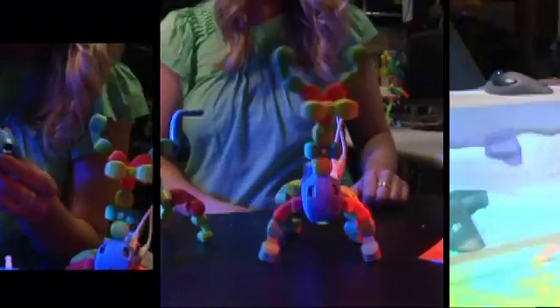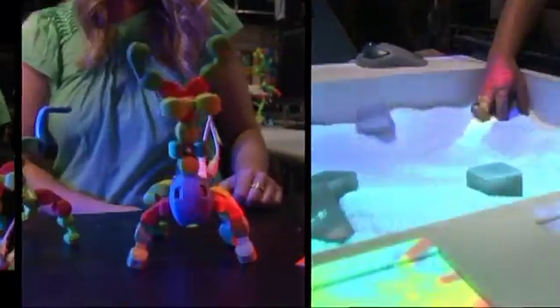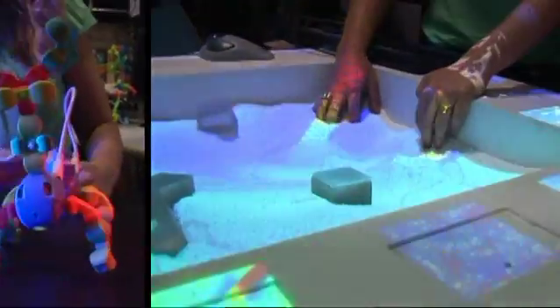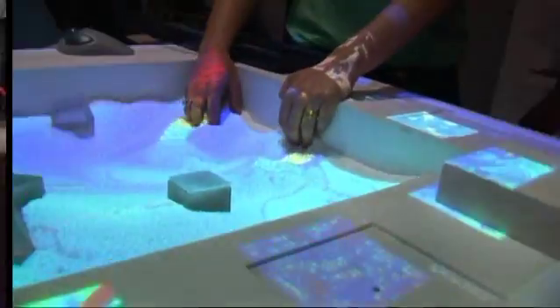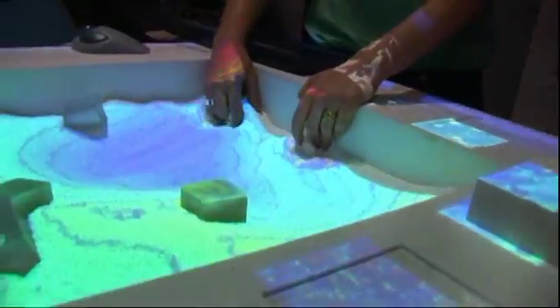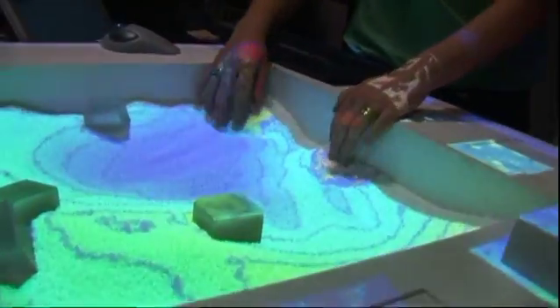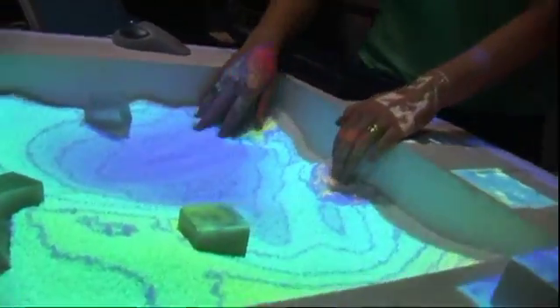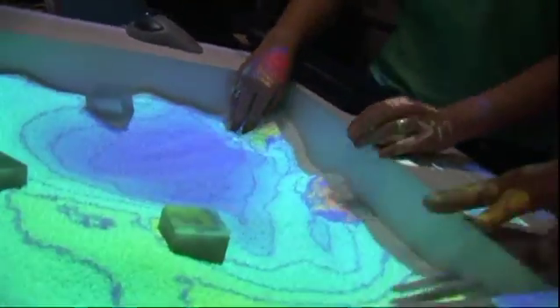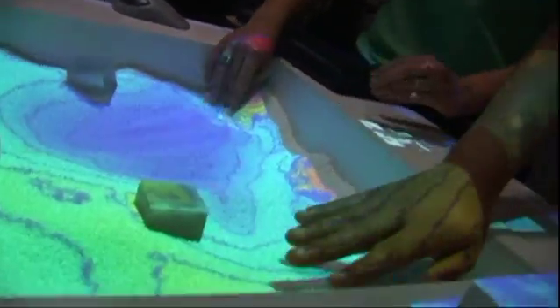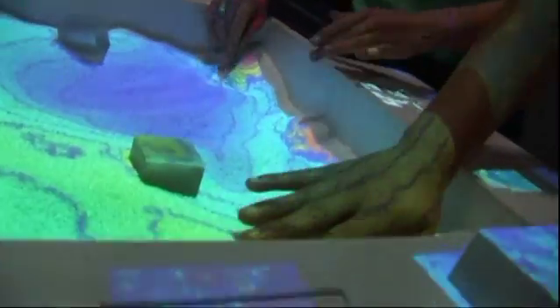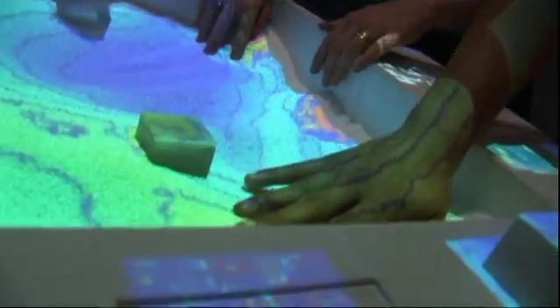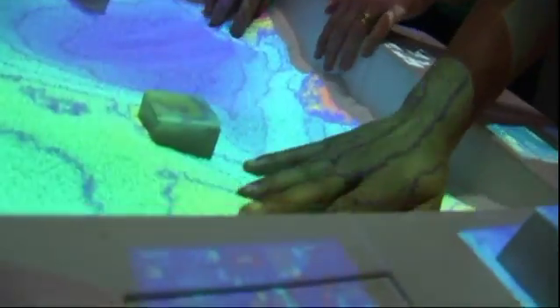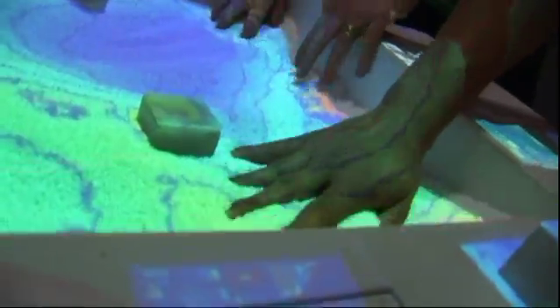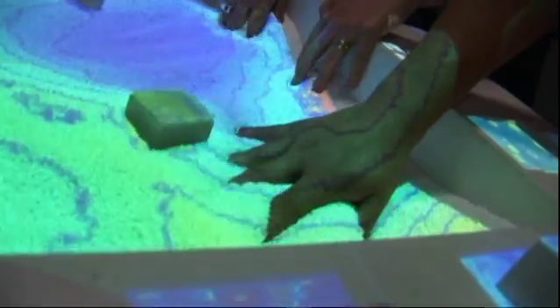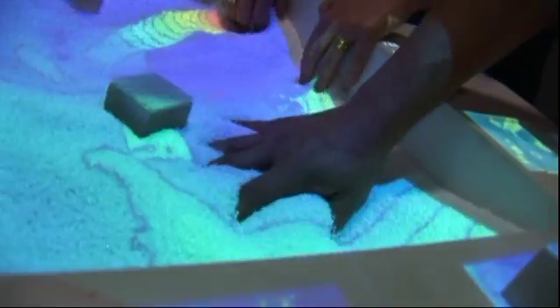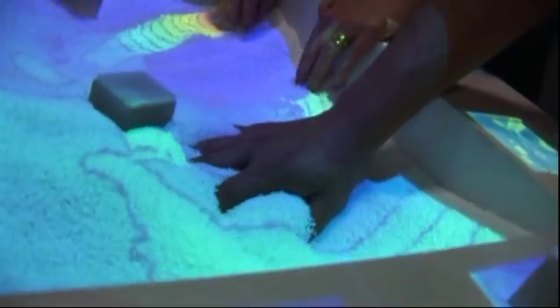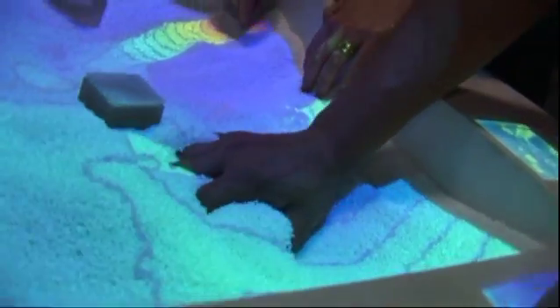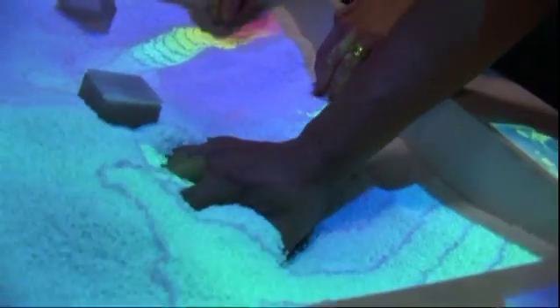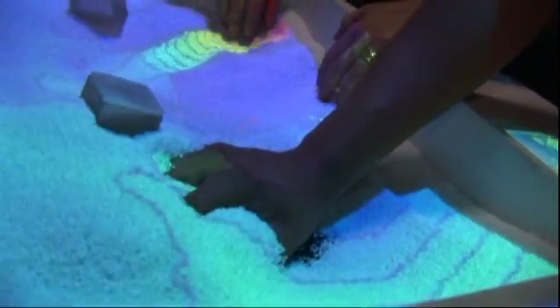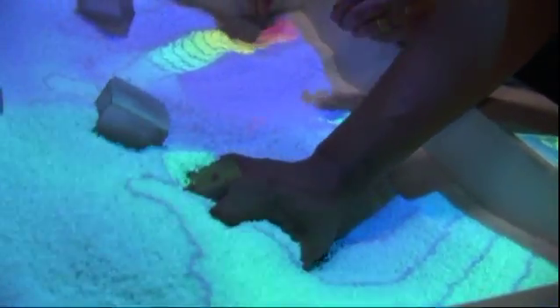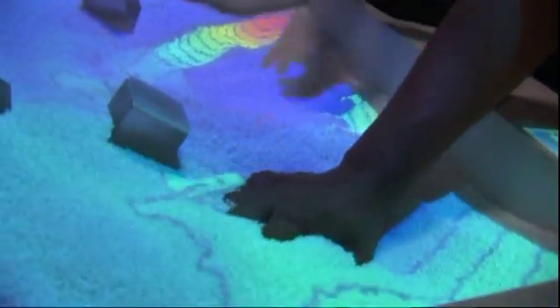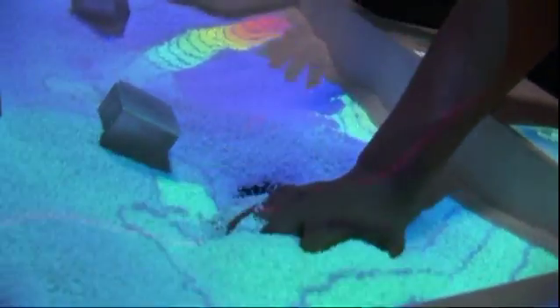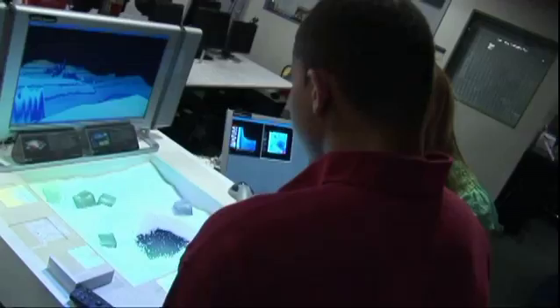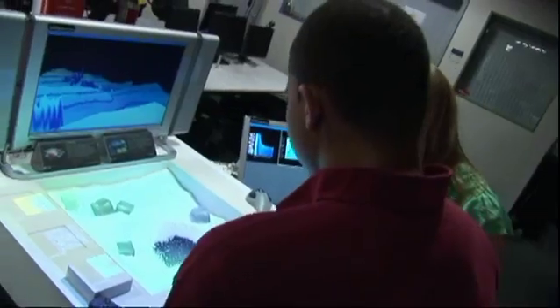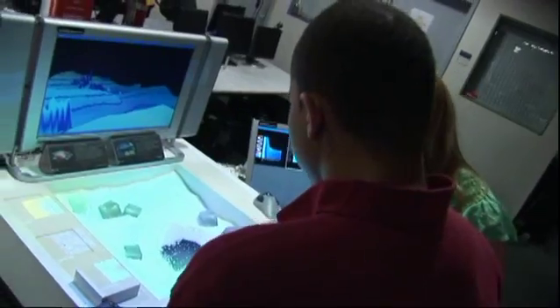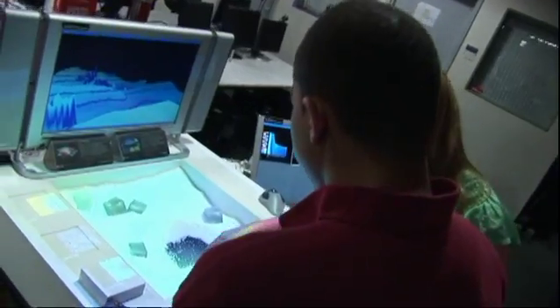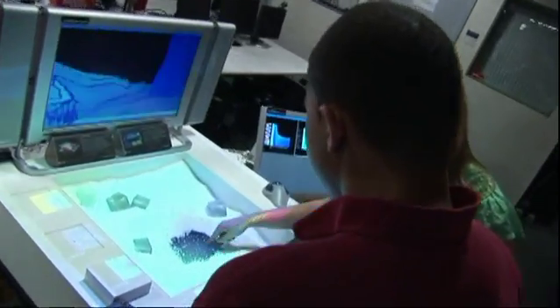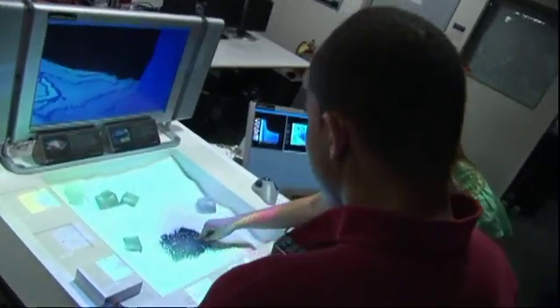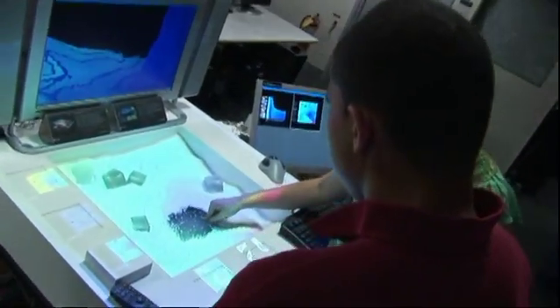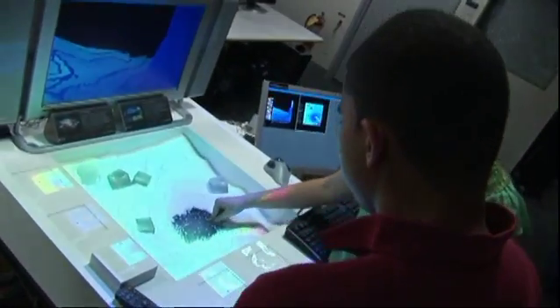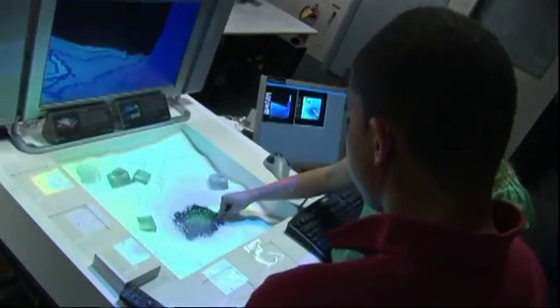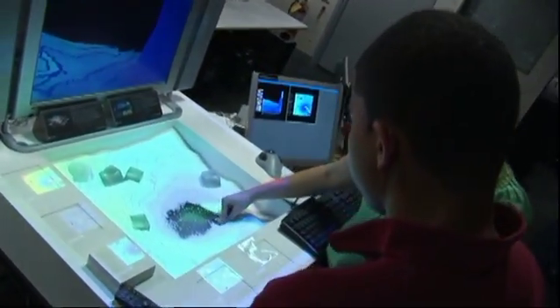They've also designed a tool for landscape architects, where they can use sand to form their designs and store them on a computer.